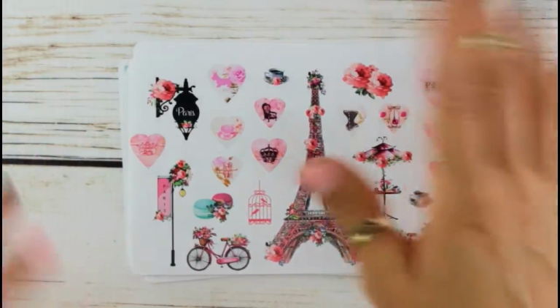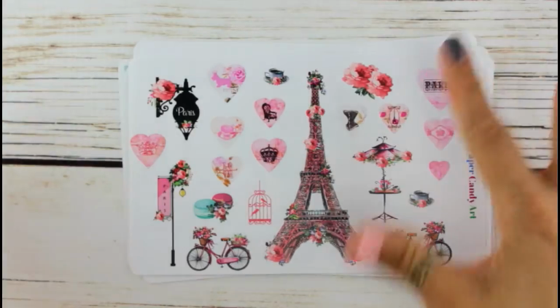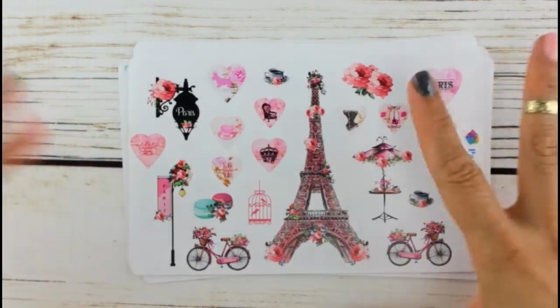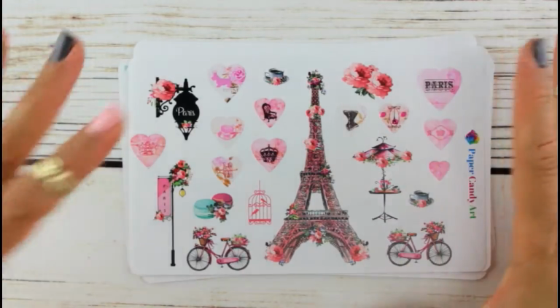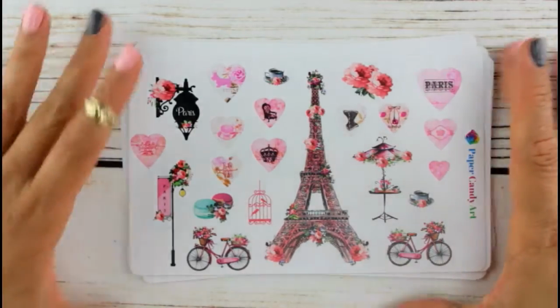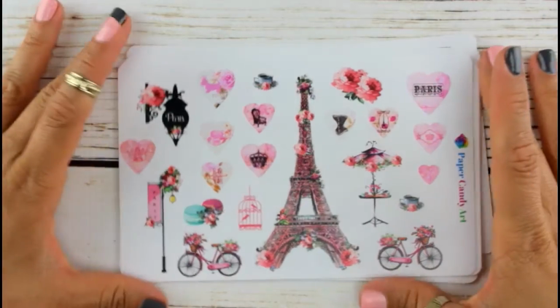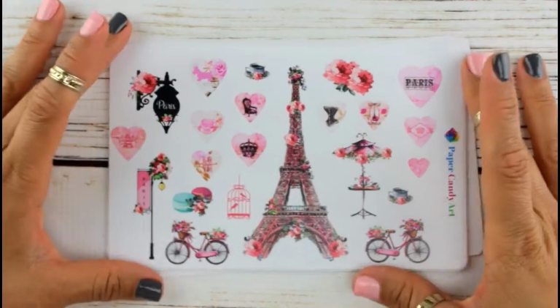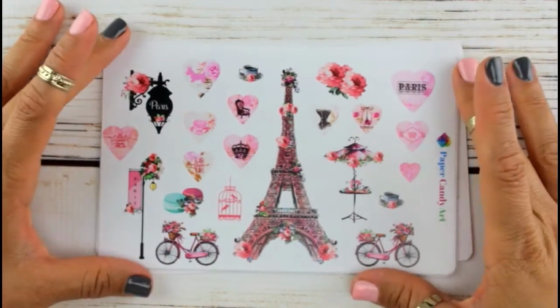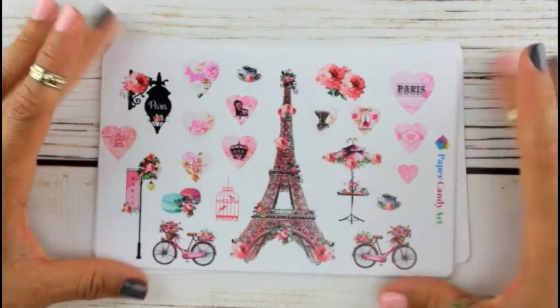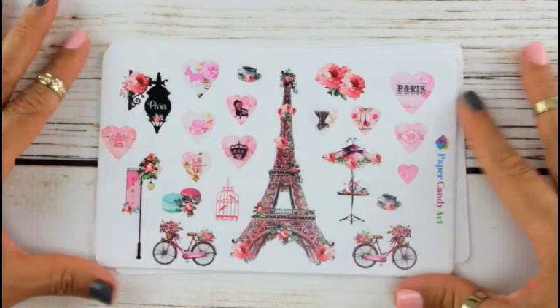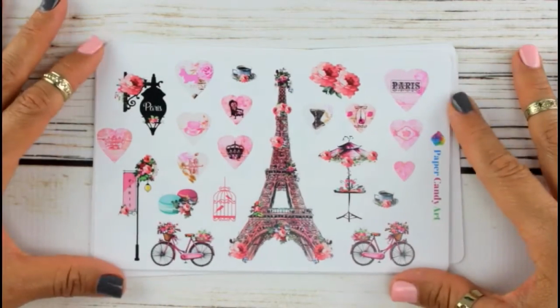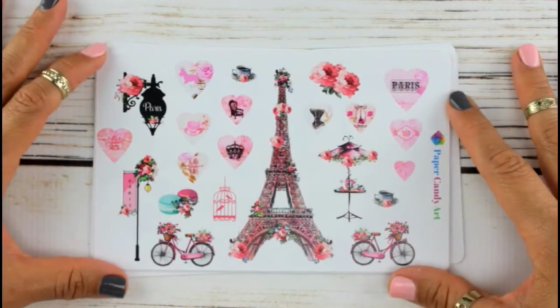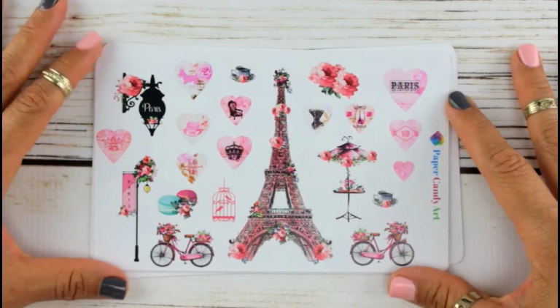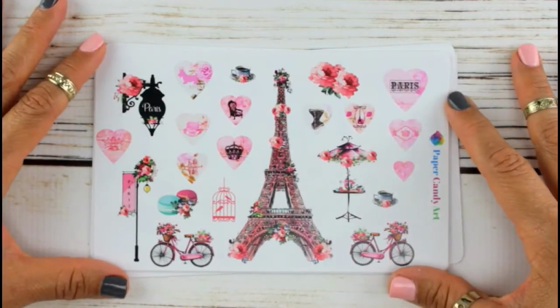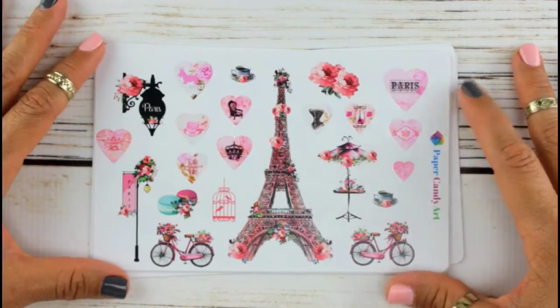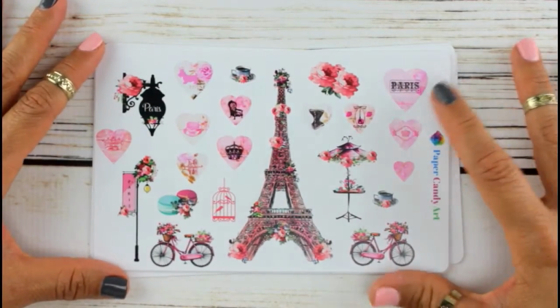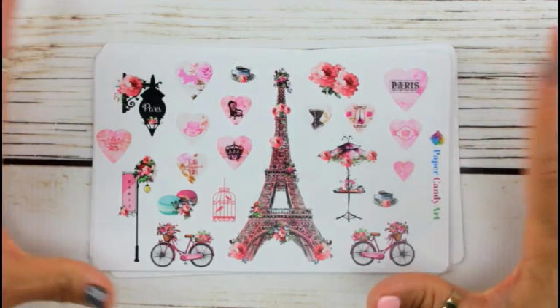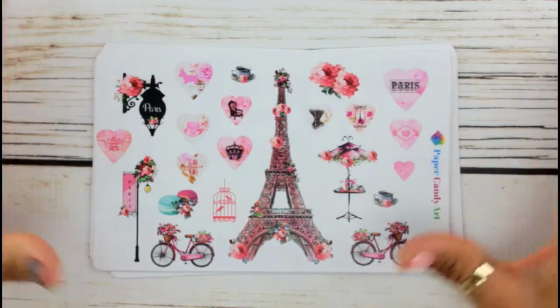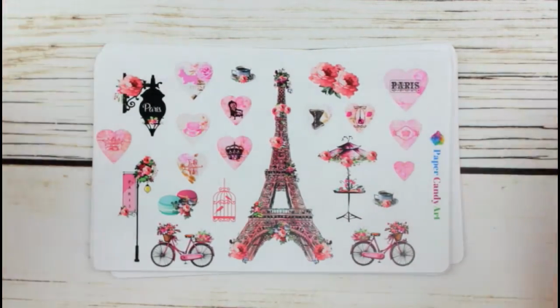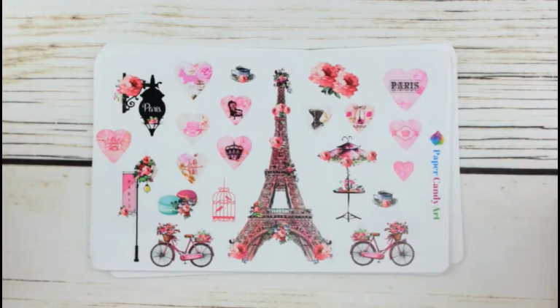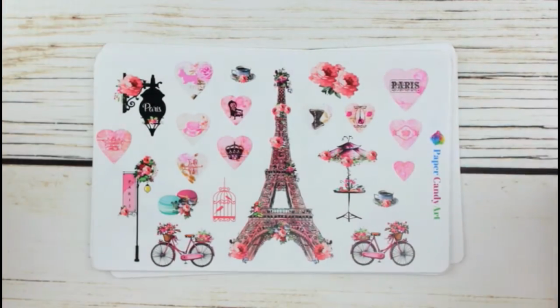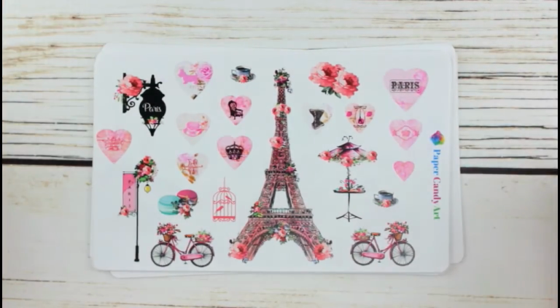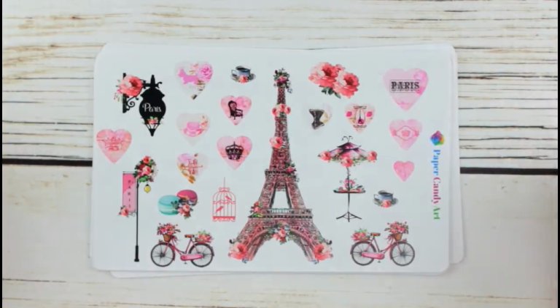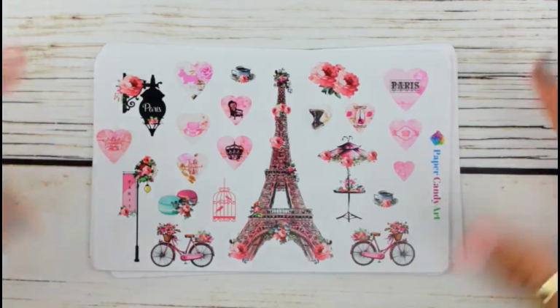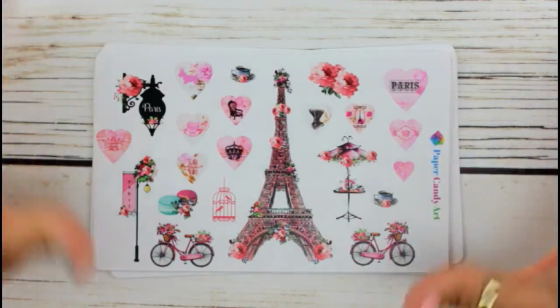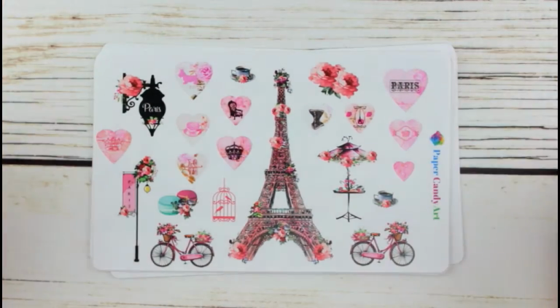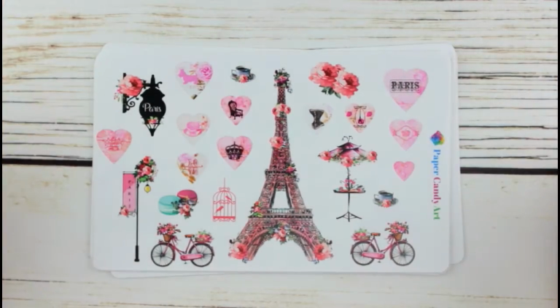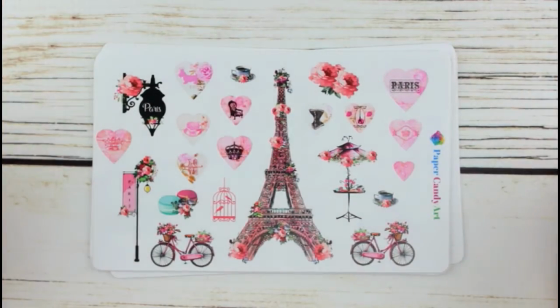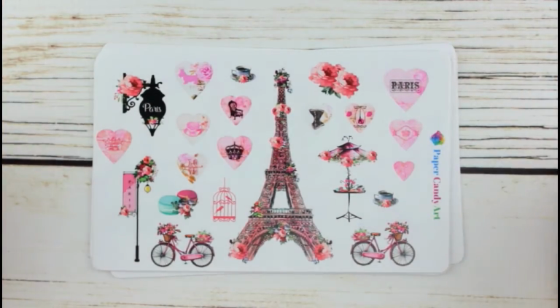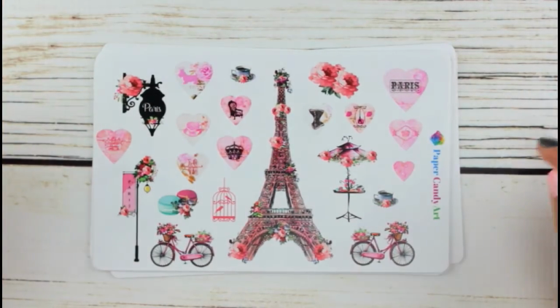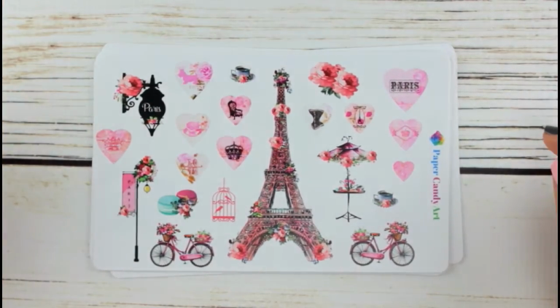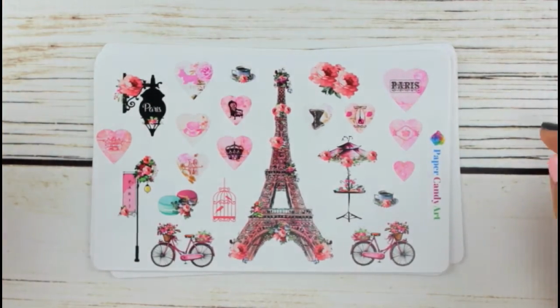I love me some Paper Candy Art already — first time ordering from her and yes, I will be ordering more.